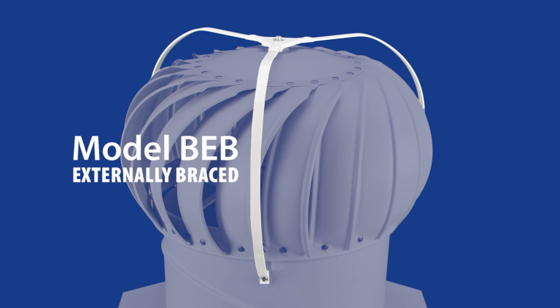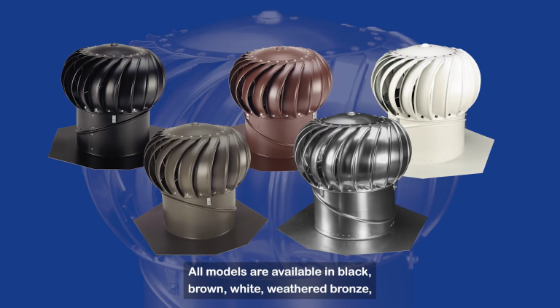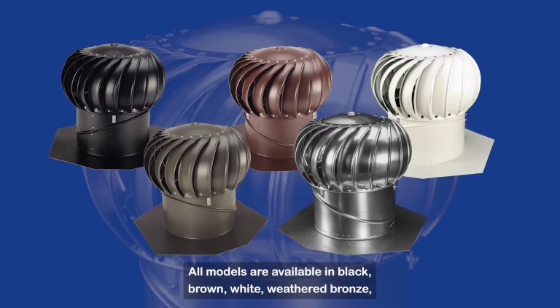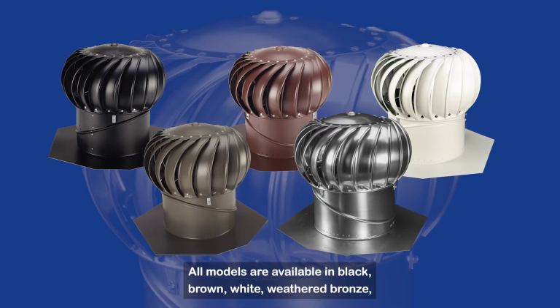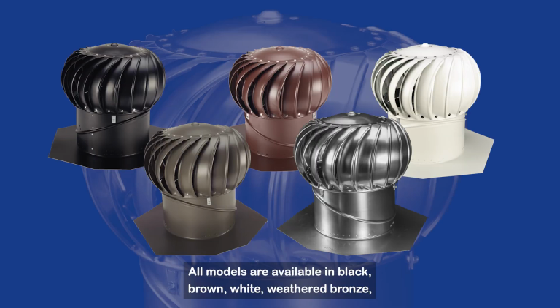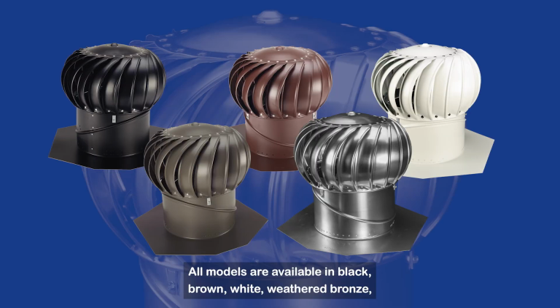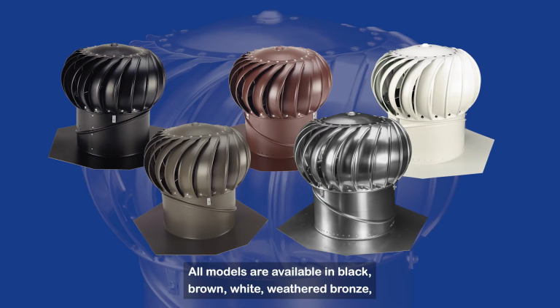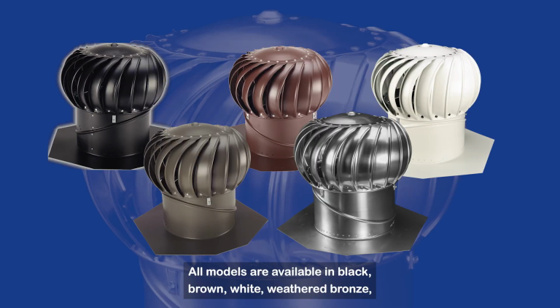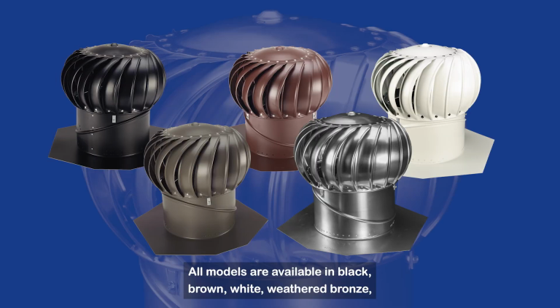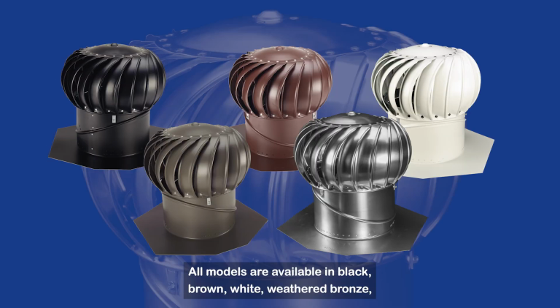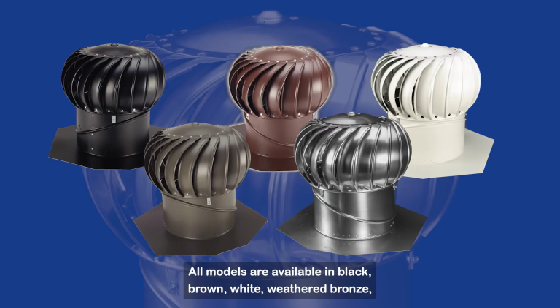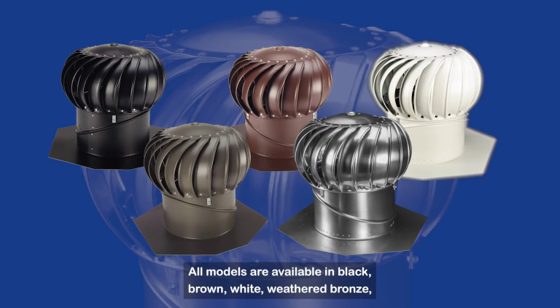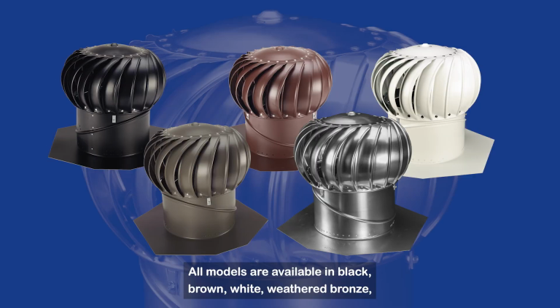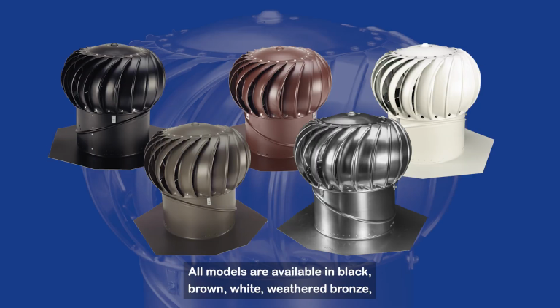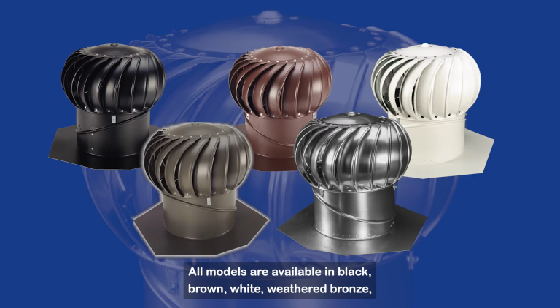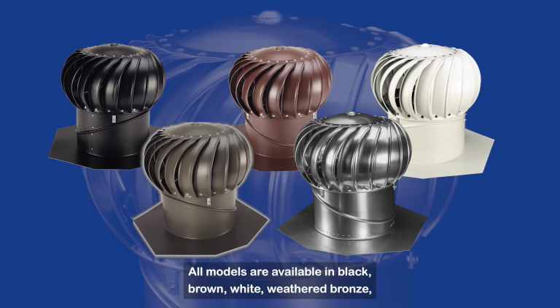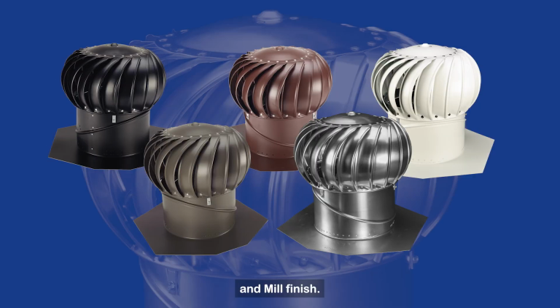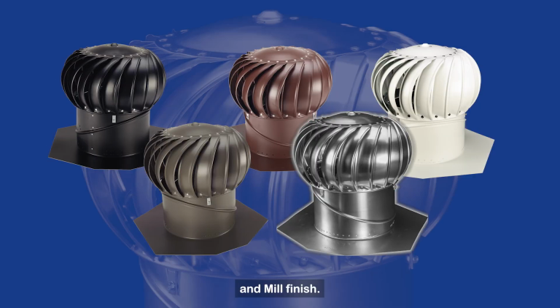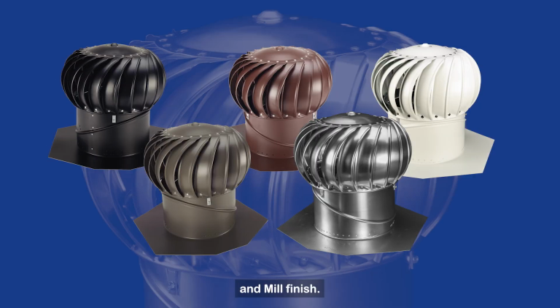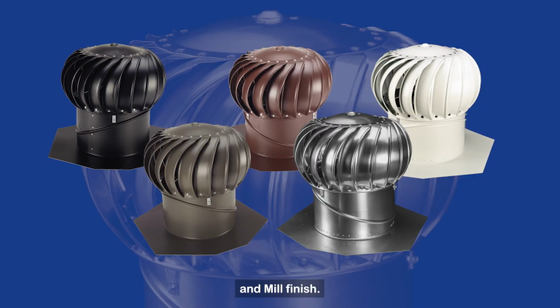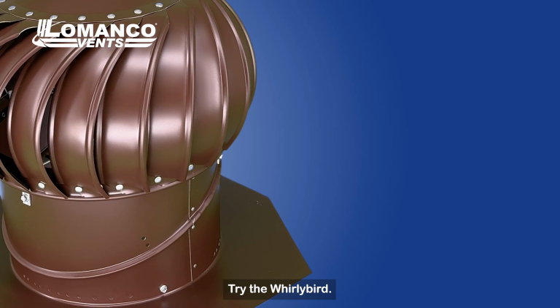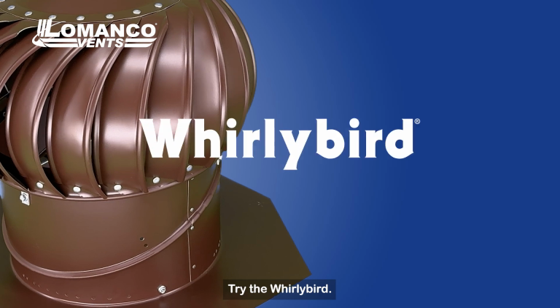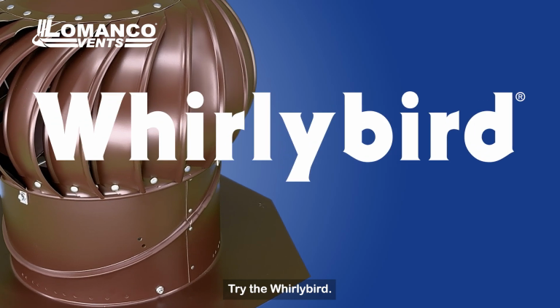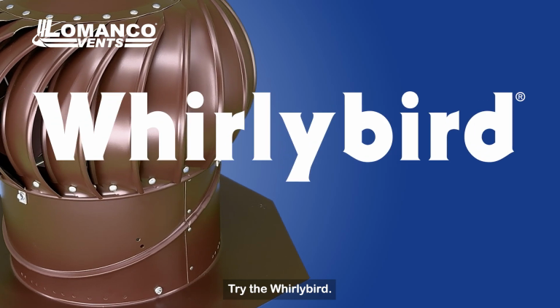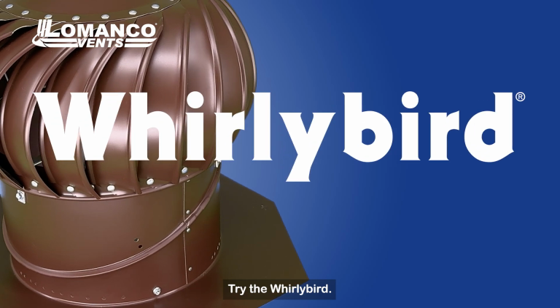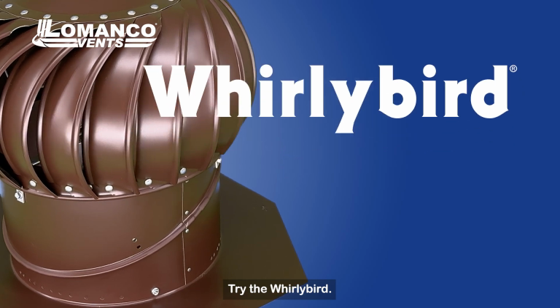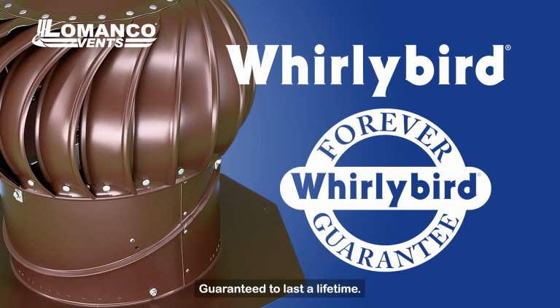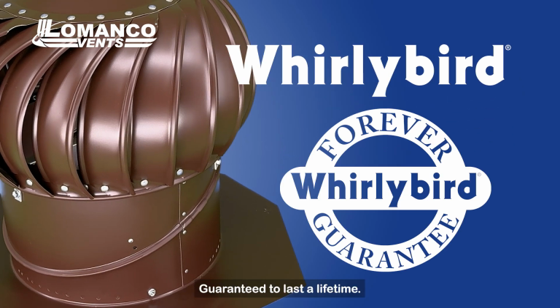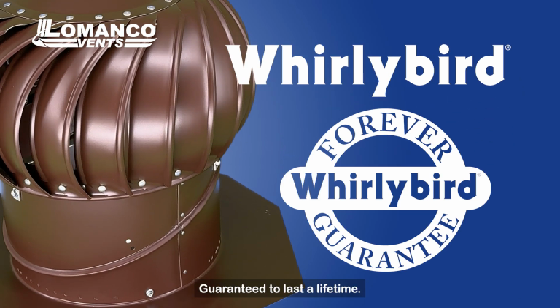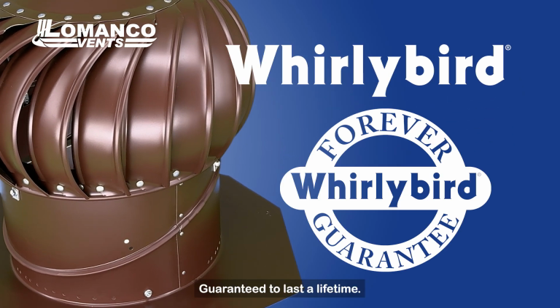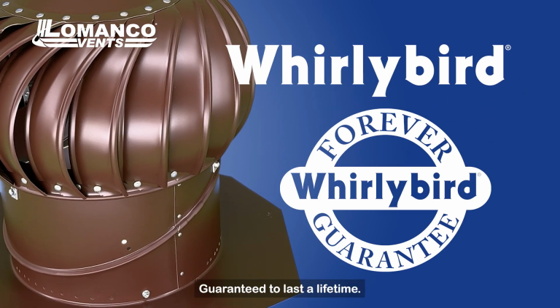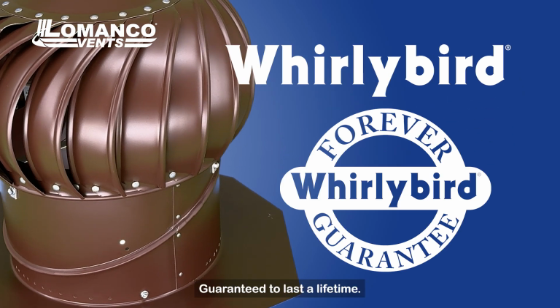All models are available in black, brown, white, weathered bronze, and mill finish. Try the Whirlybird — guaranteed to last a lifetime. Made only by Lomanco.